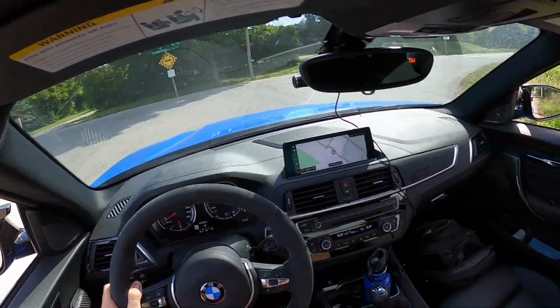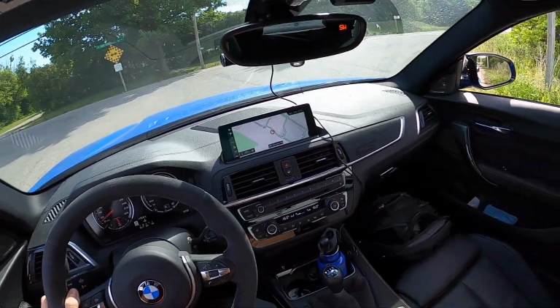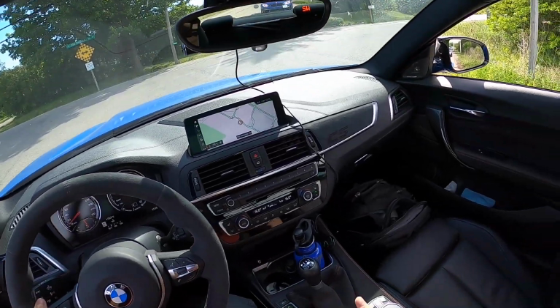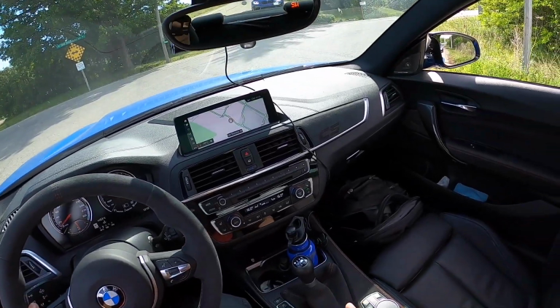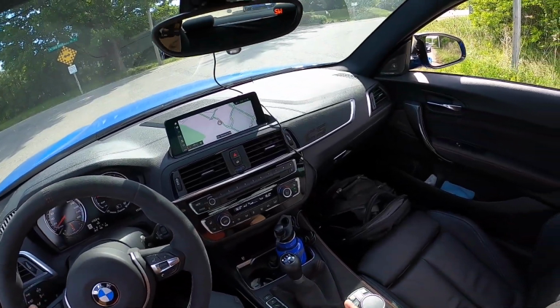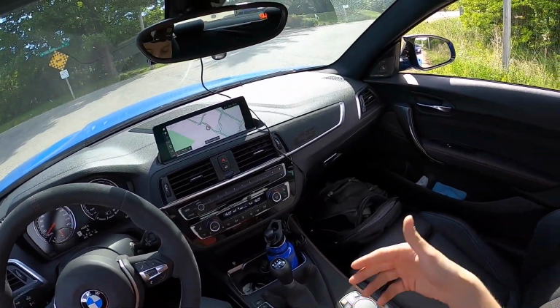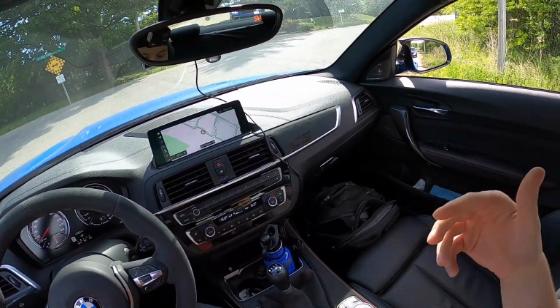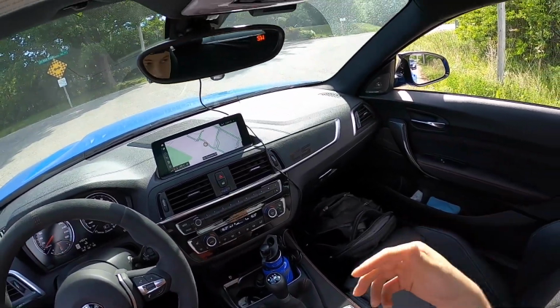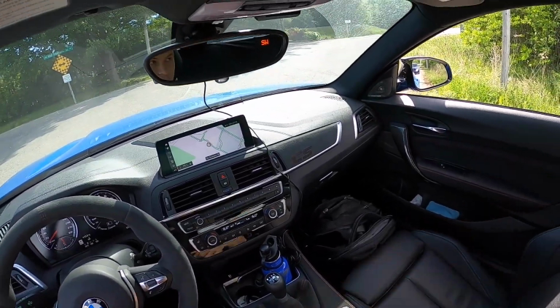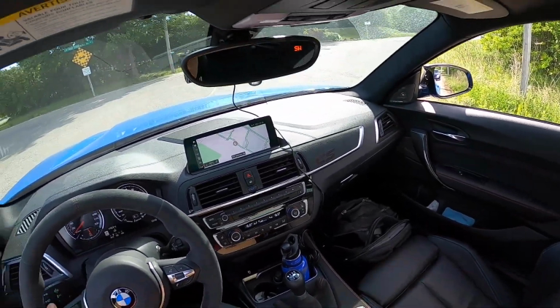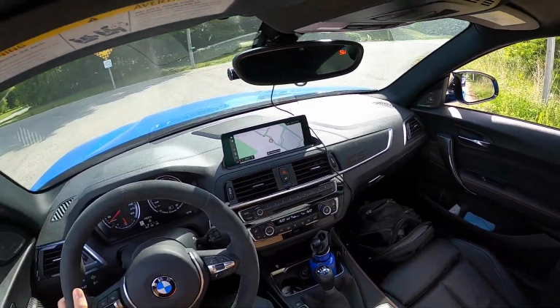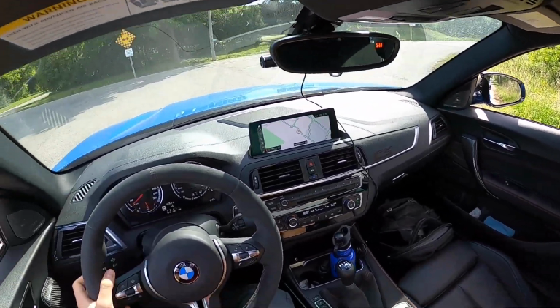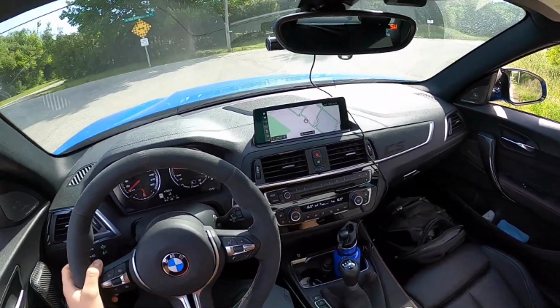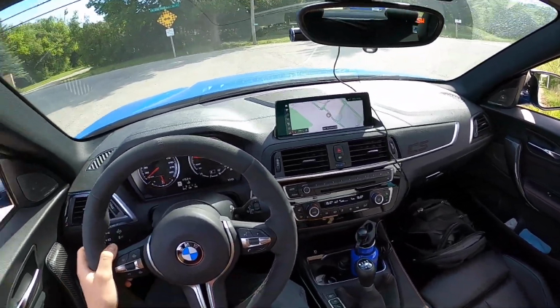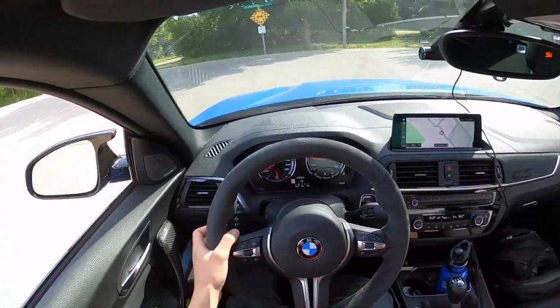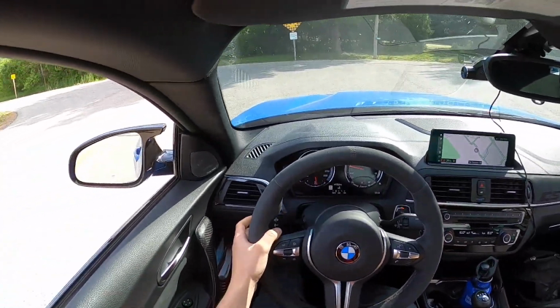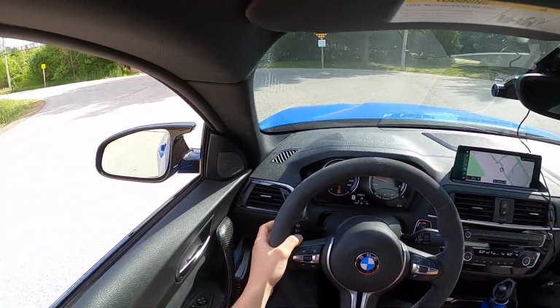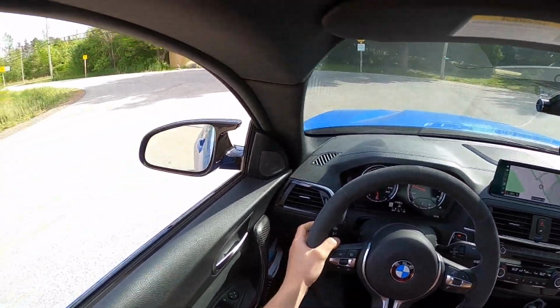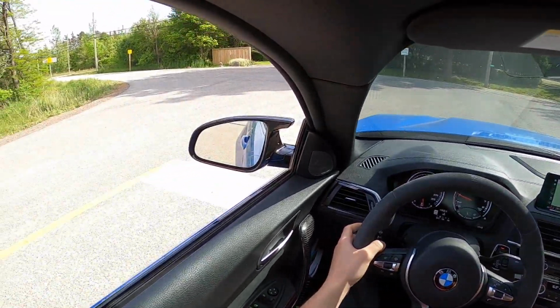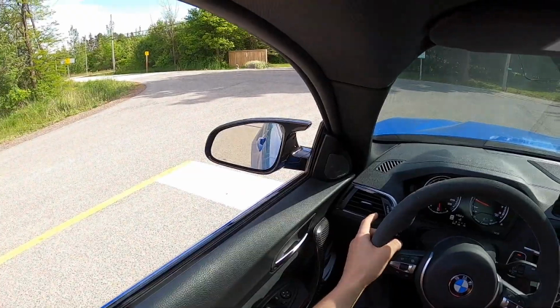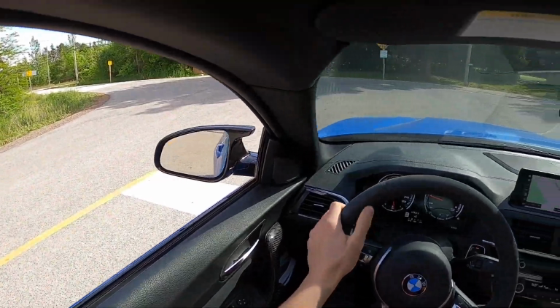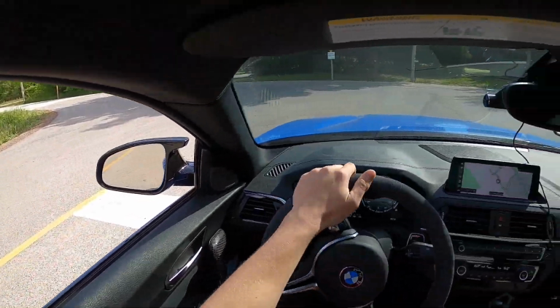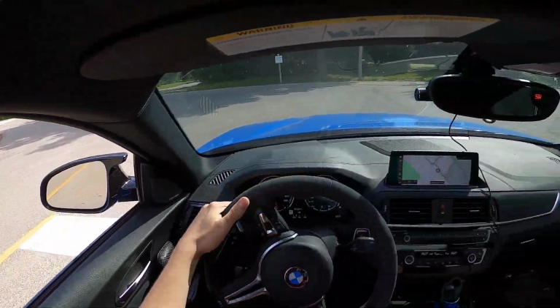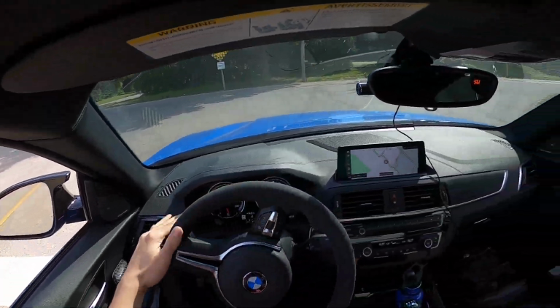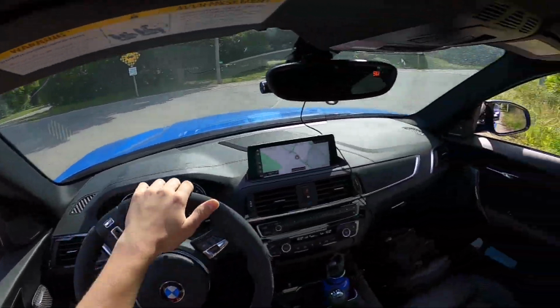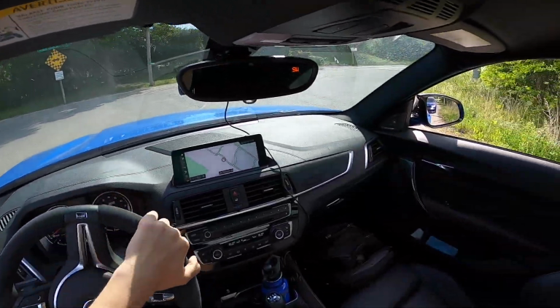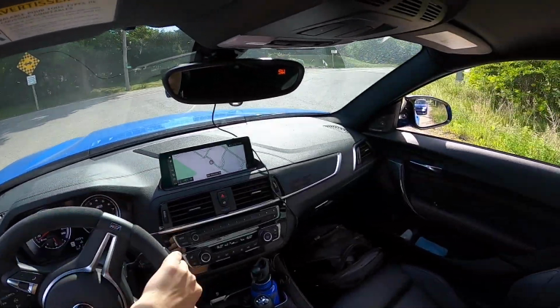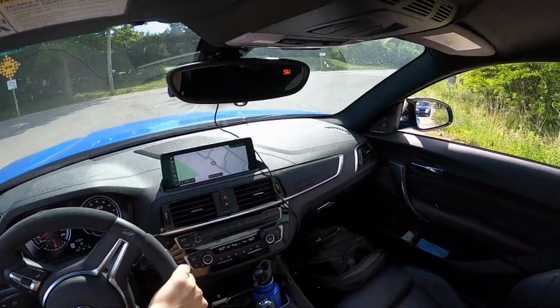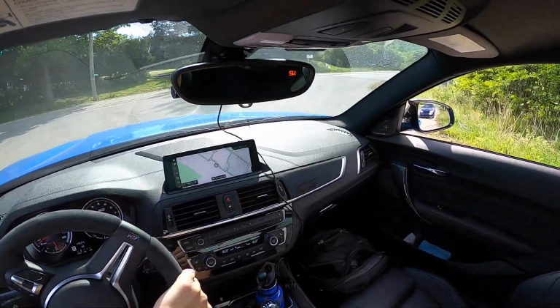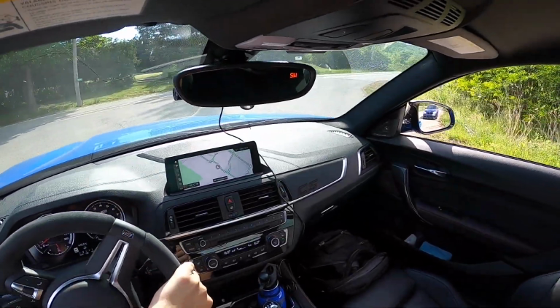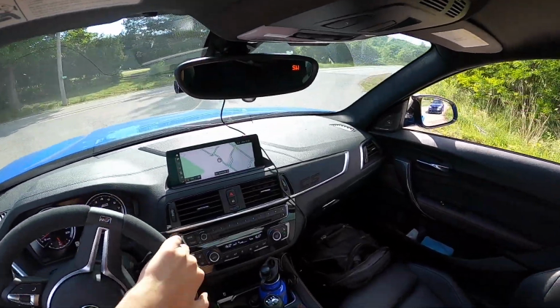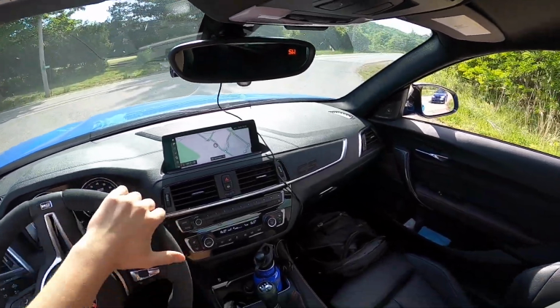In my car I always leave the parking brake all the way up, so if I don't feel it, I don't bring it down because I don't remember to do it.